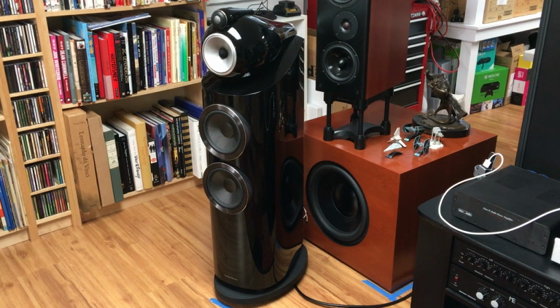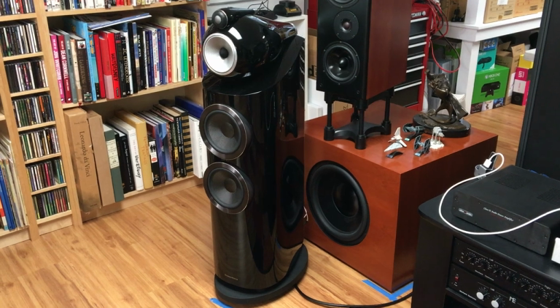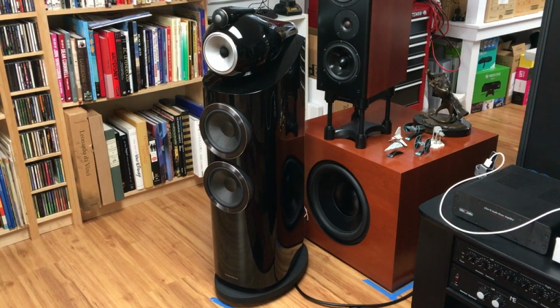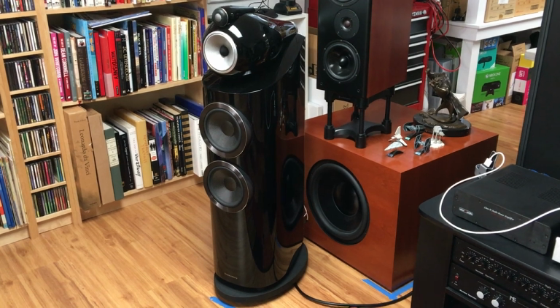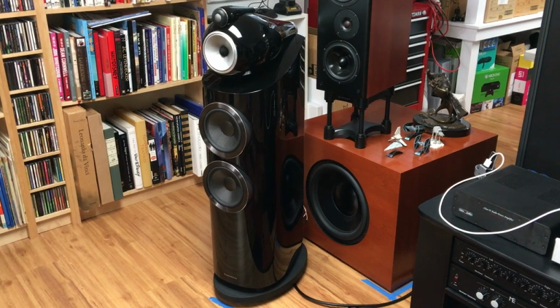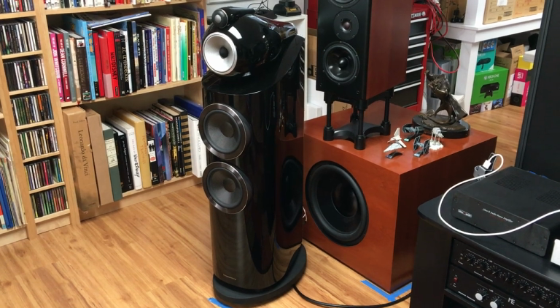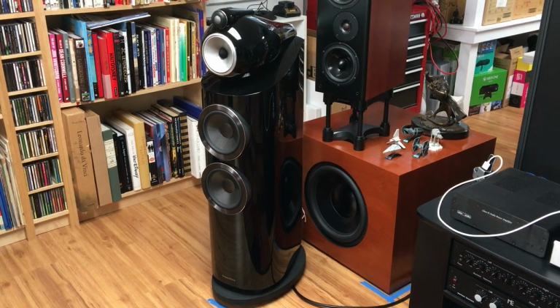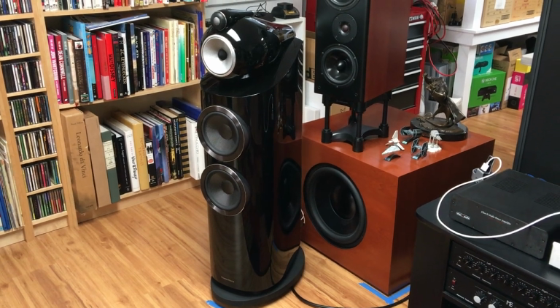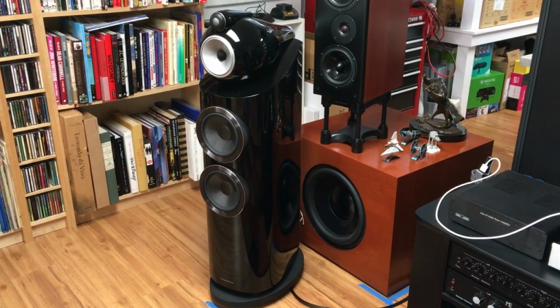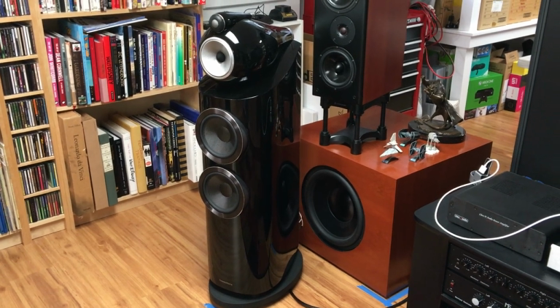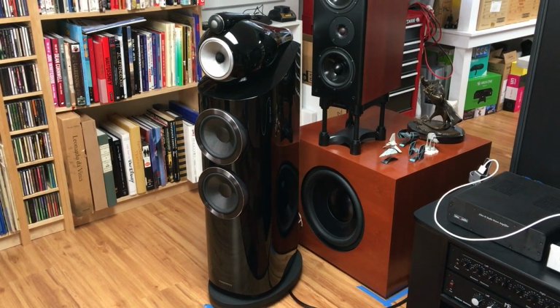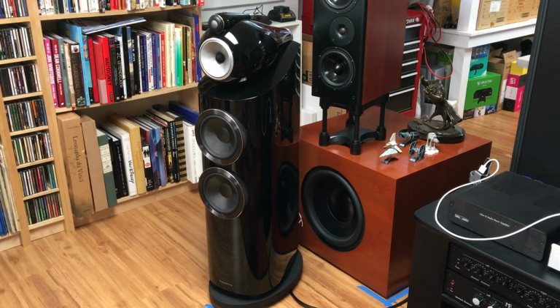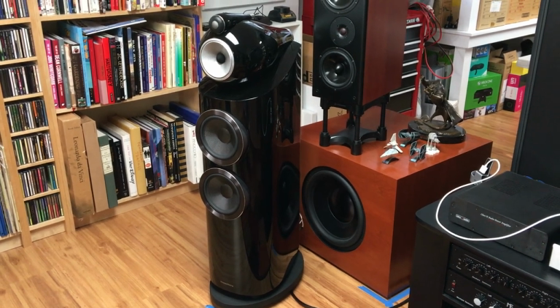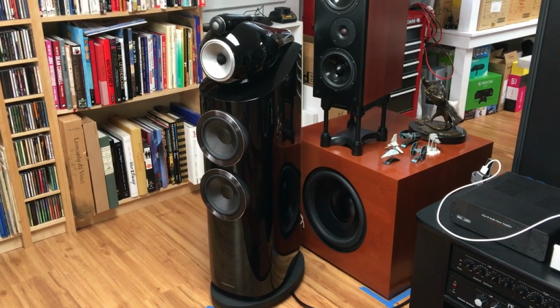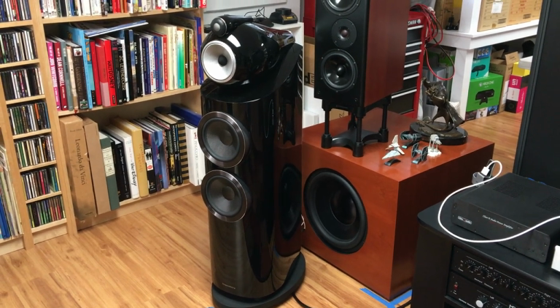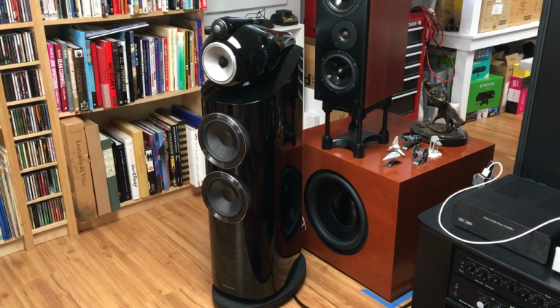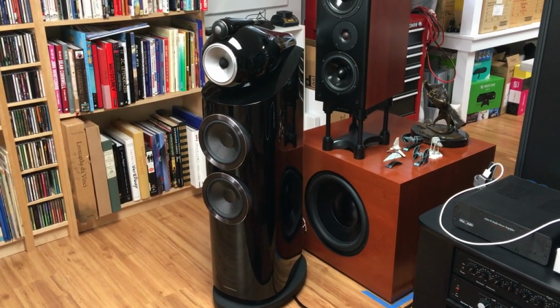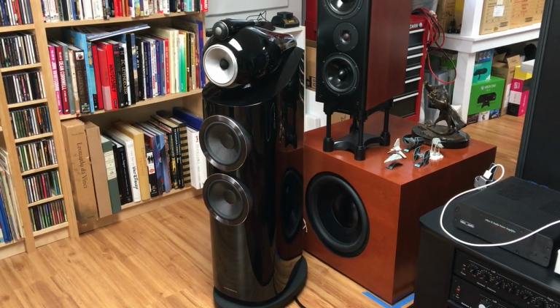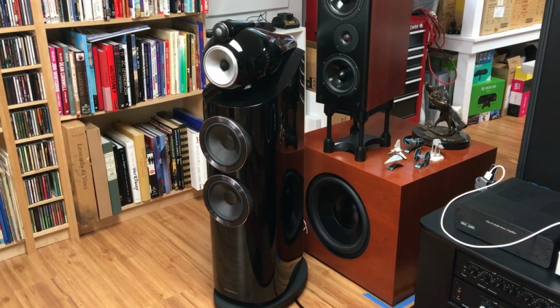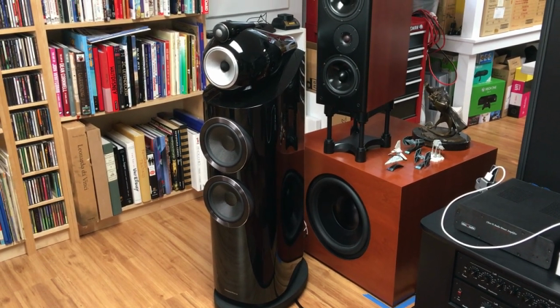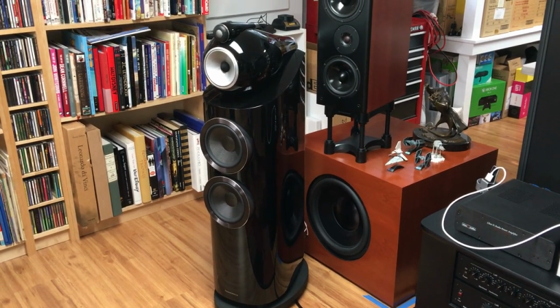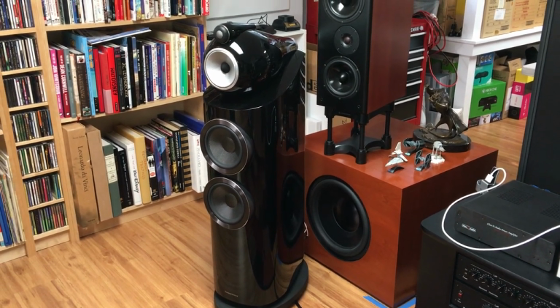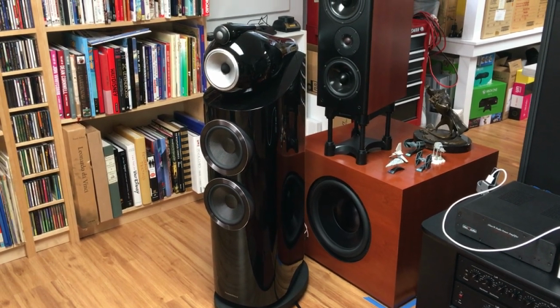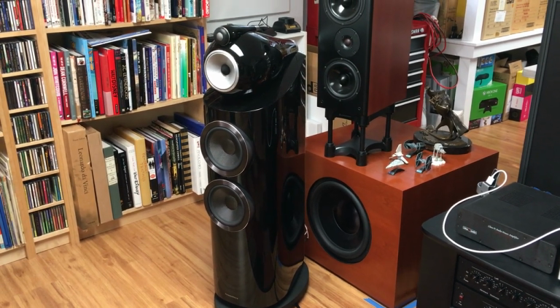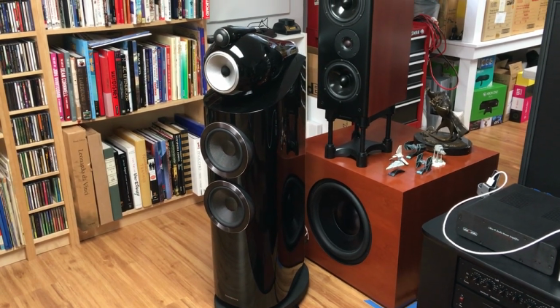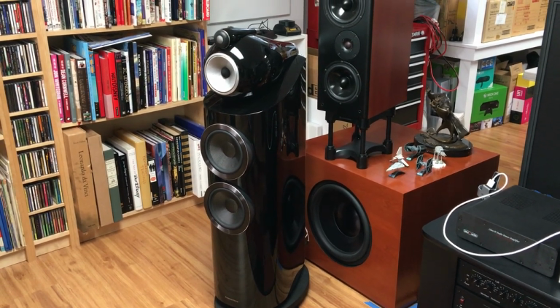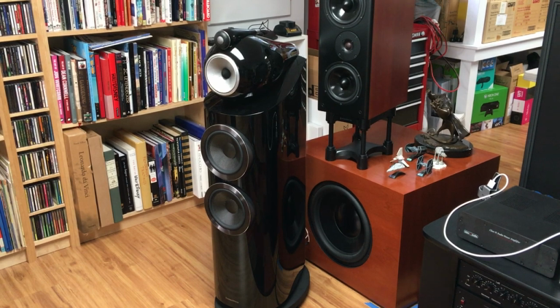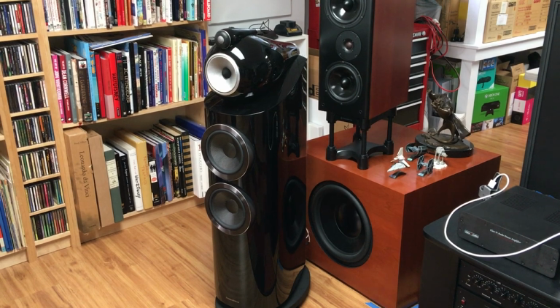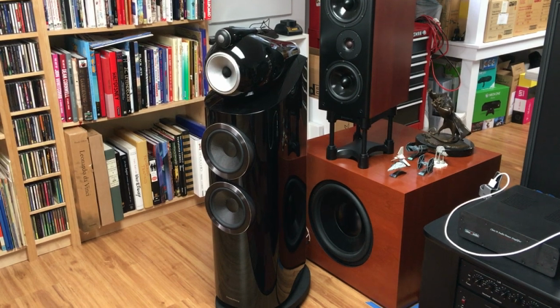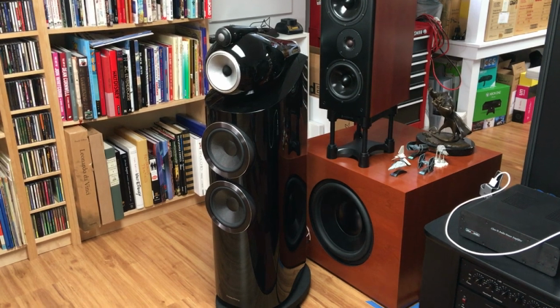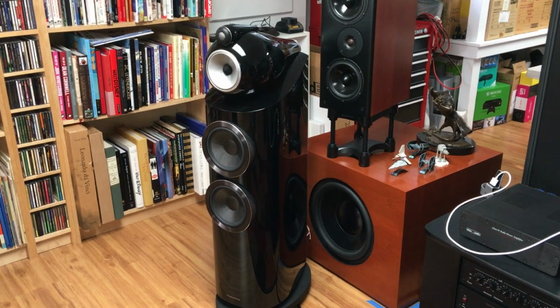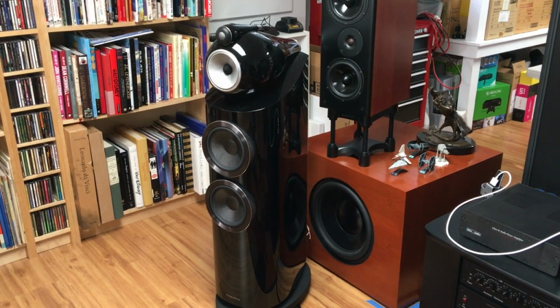Hello, Secrets Readers. I'm Carlo Larasso, Senior Editor of Secrets of Home Theater and High Fidelity website.